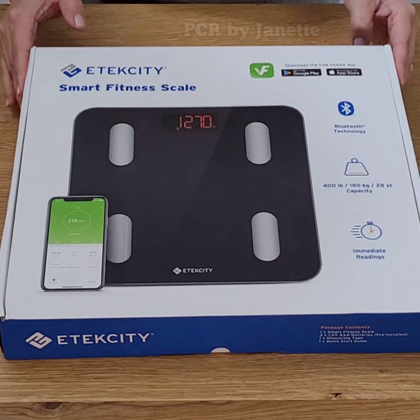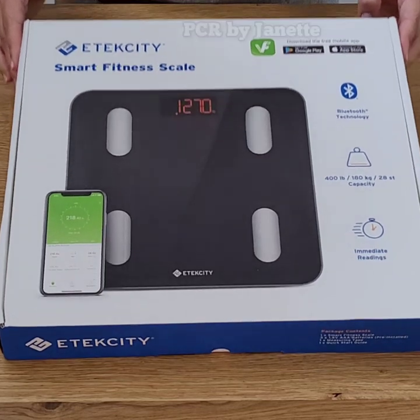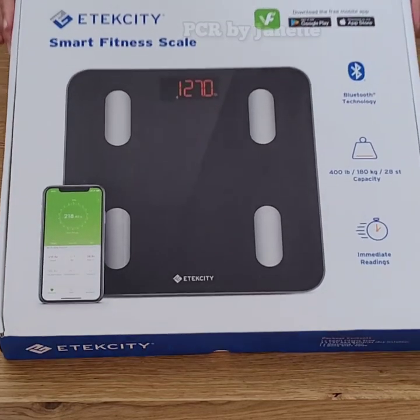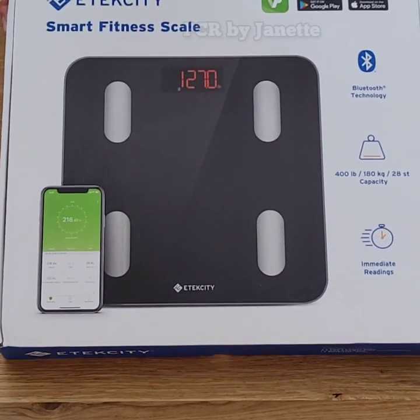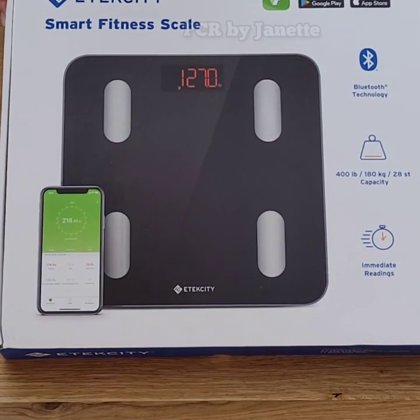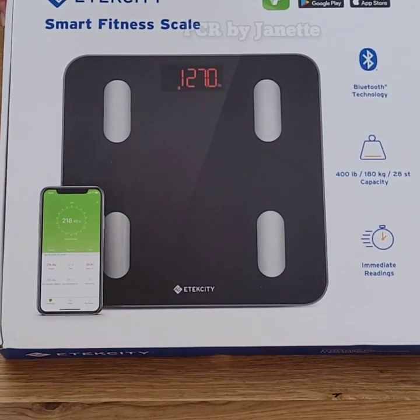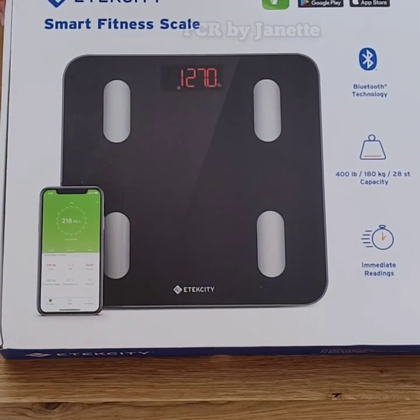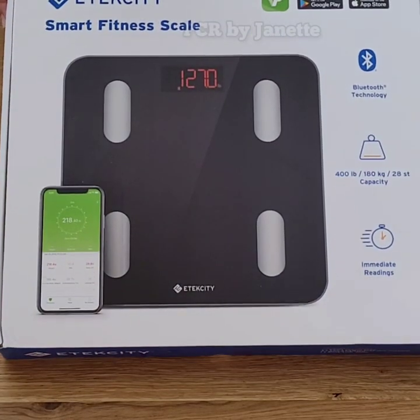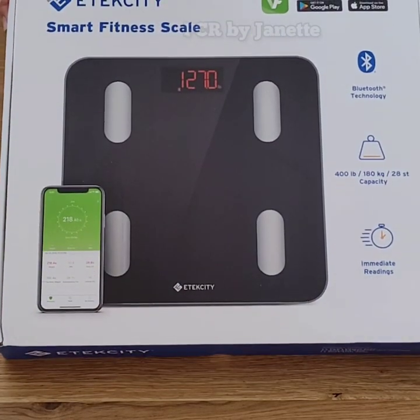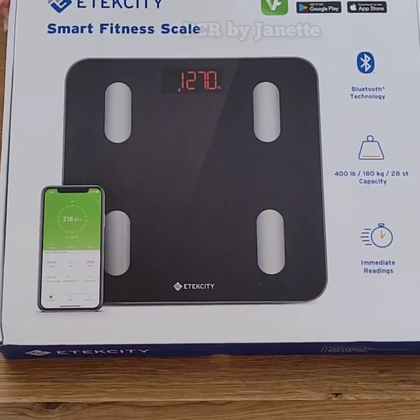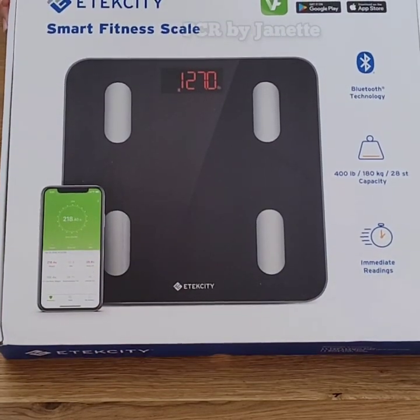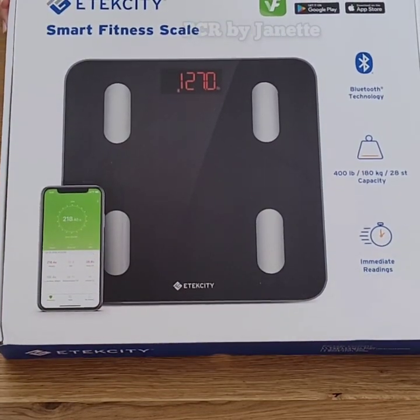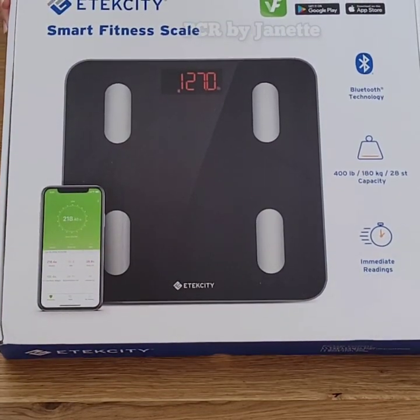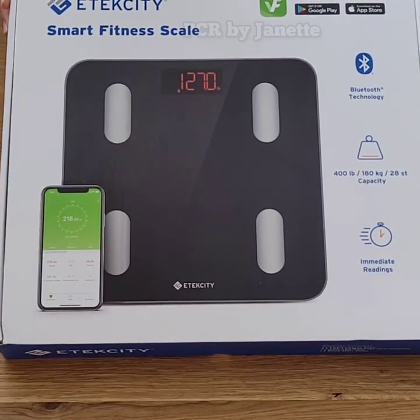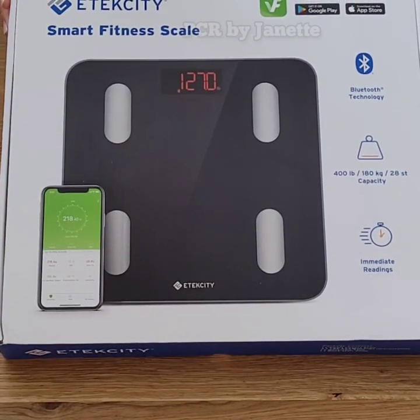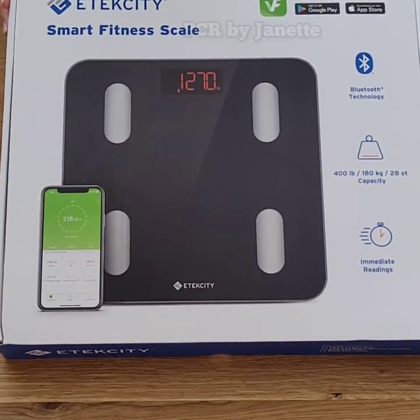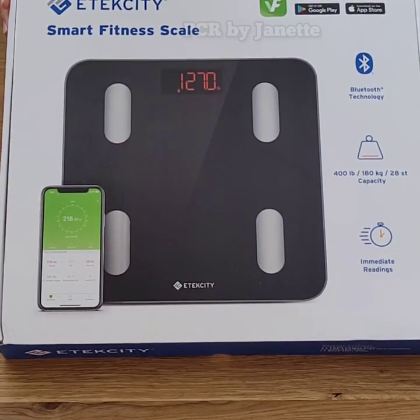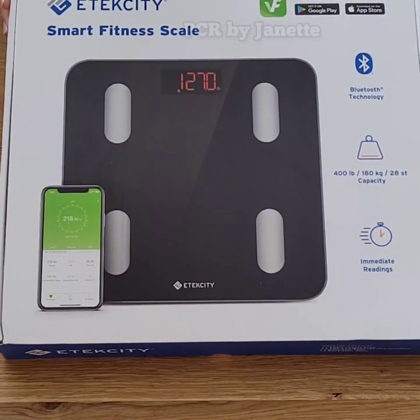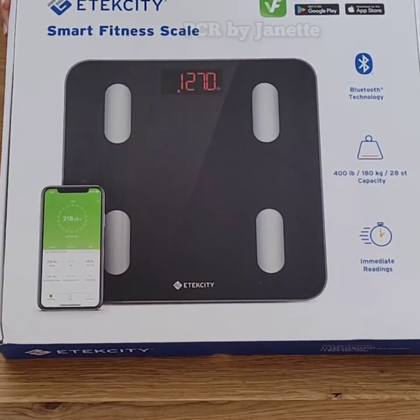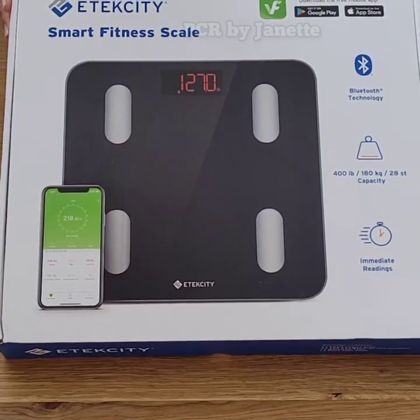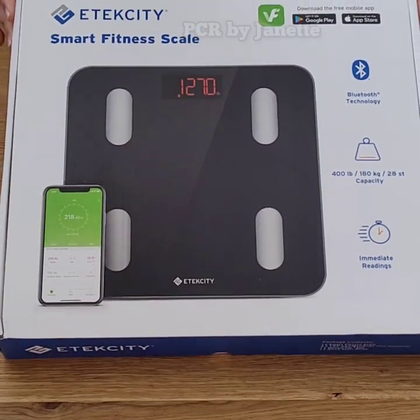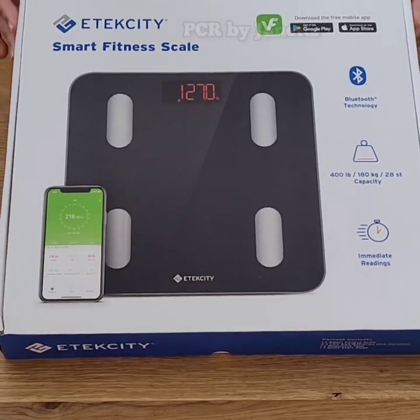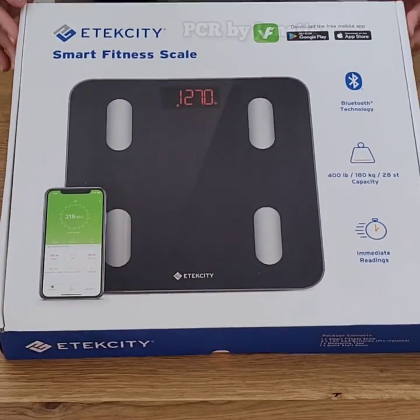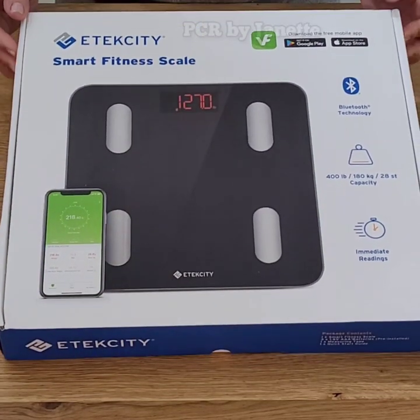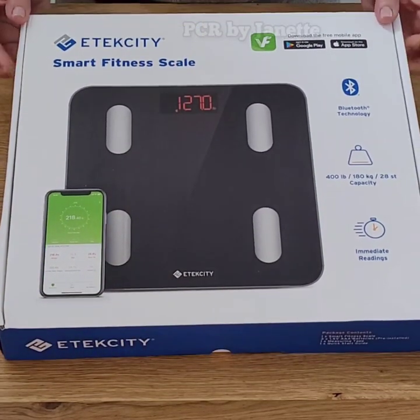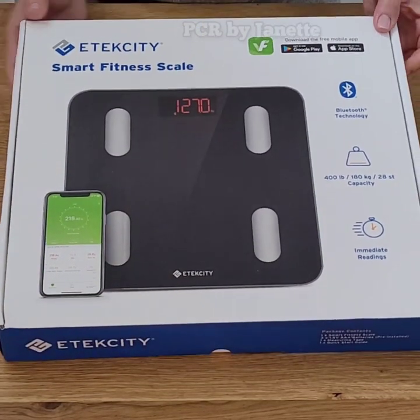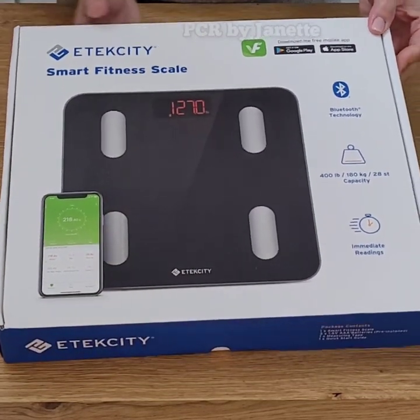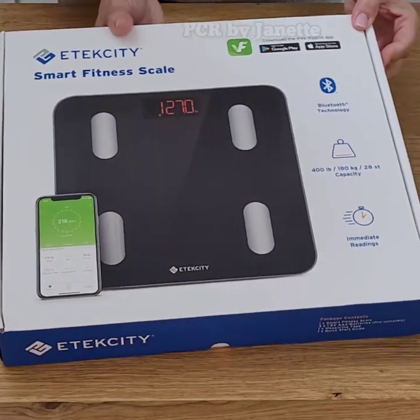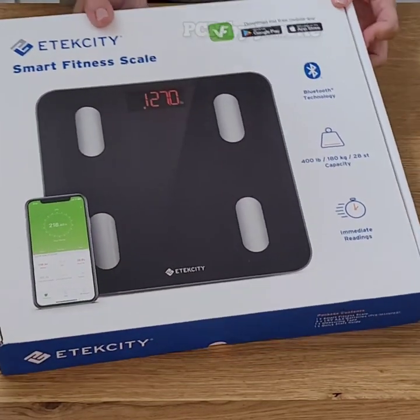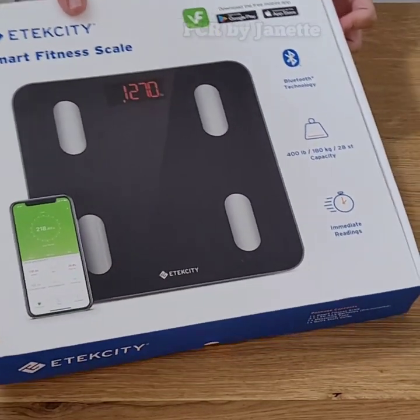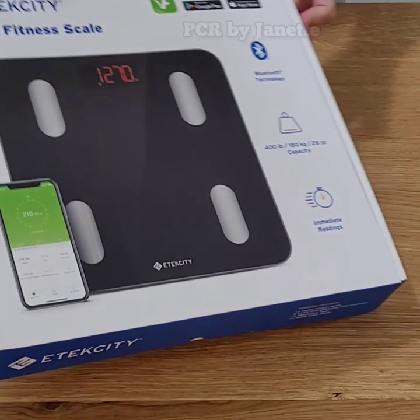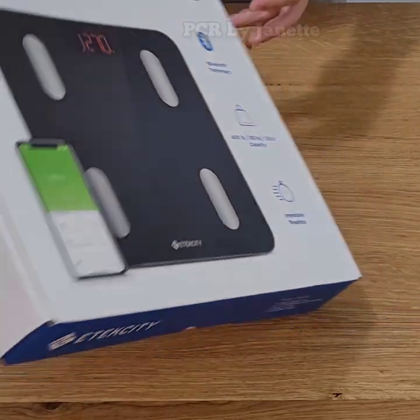Hello everyone! Today we are unboxing the Smart Fitness Scale by EtikCity.